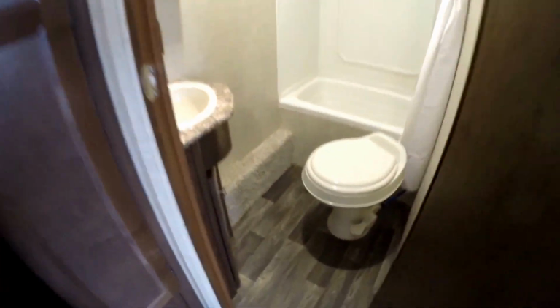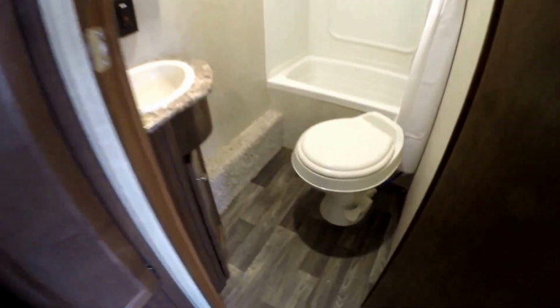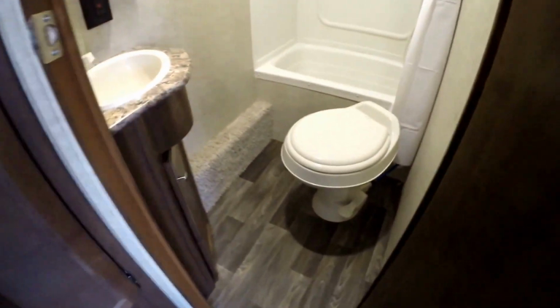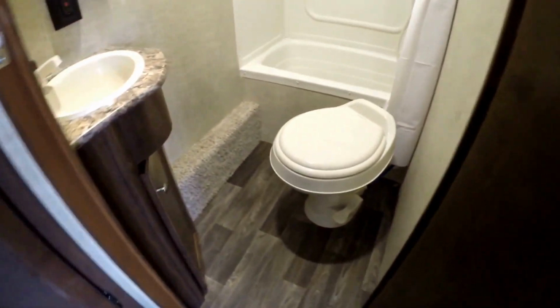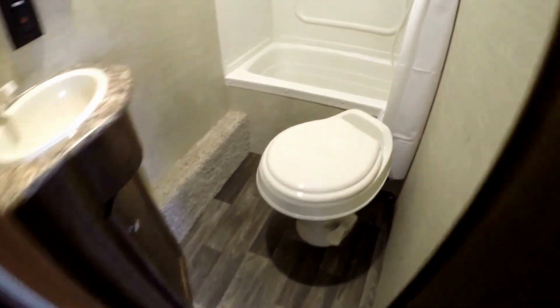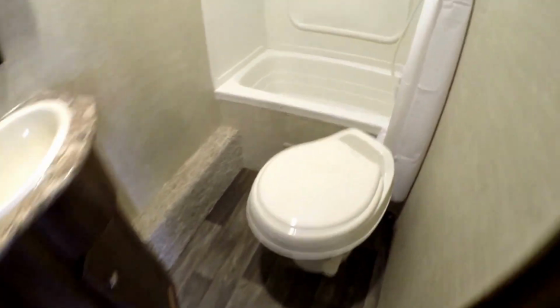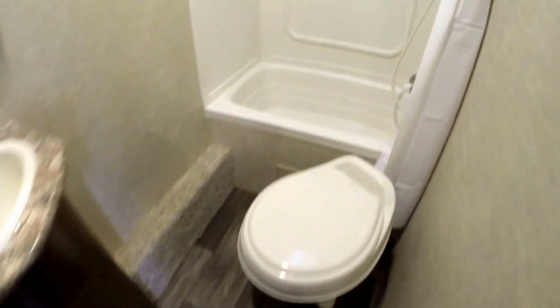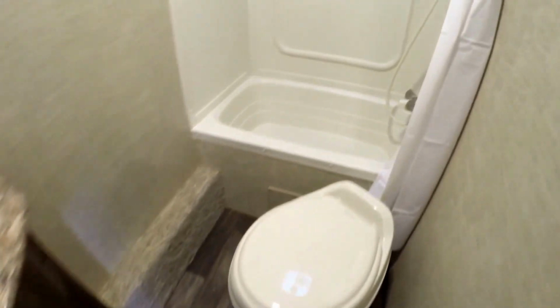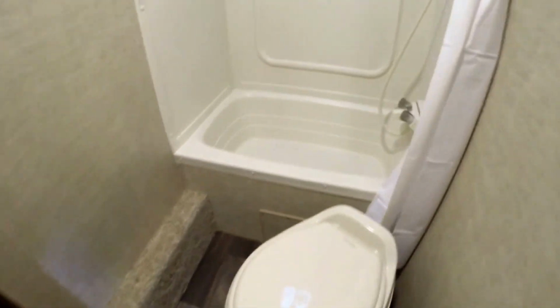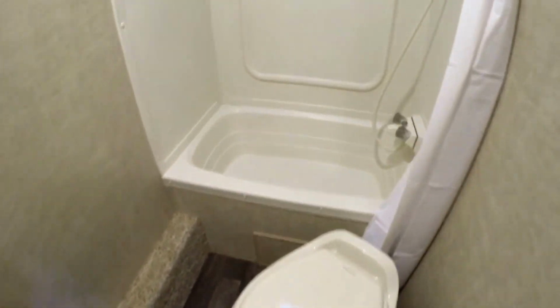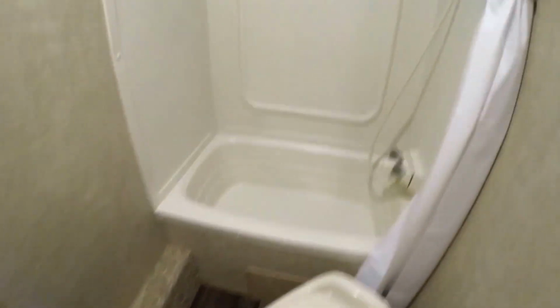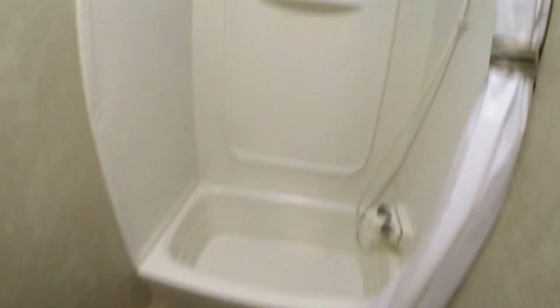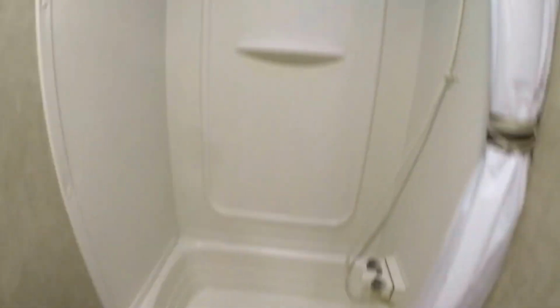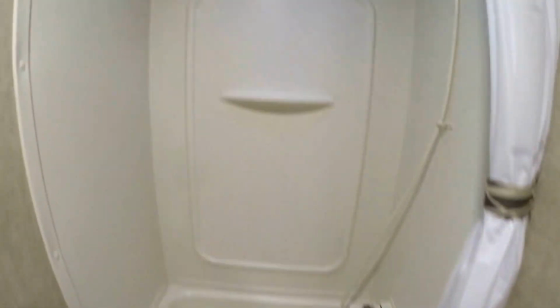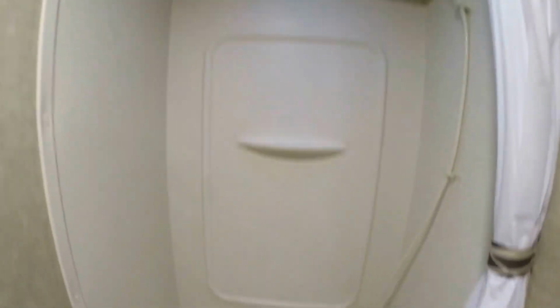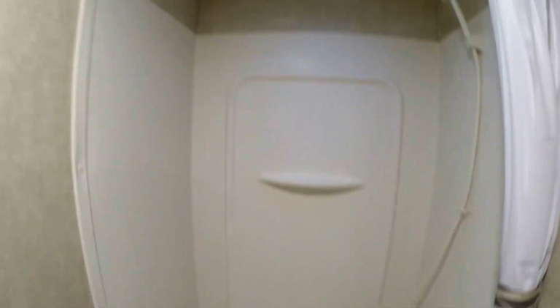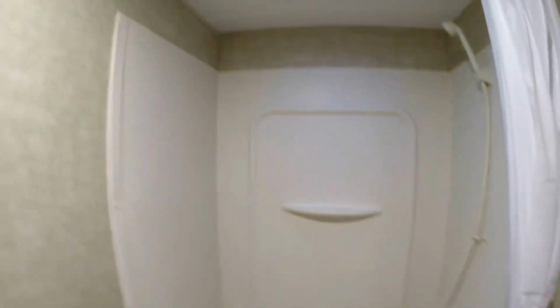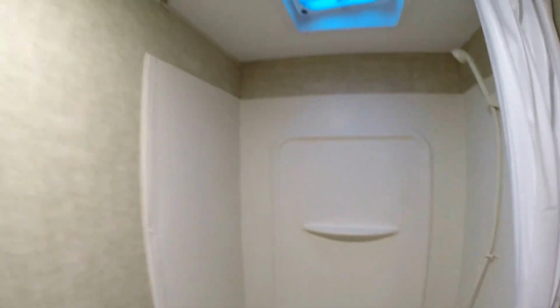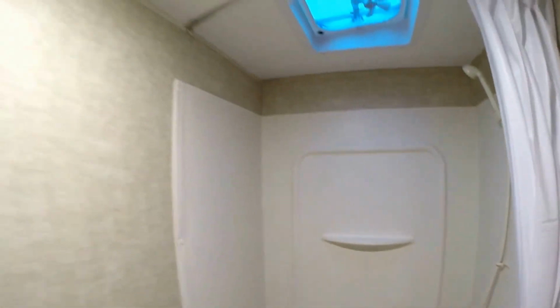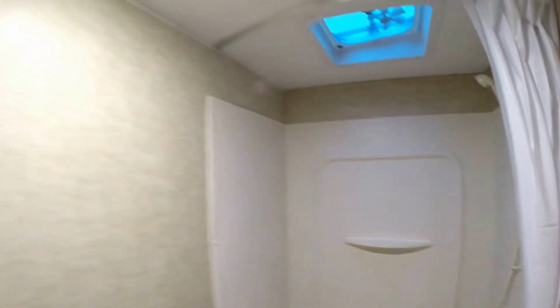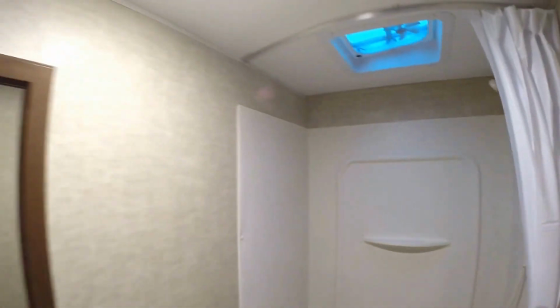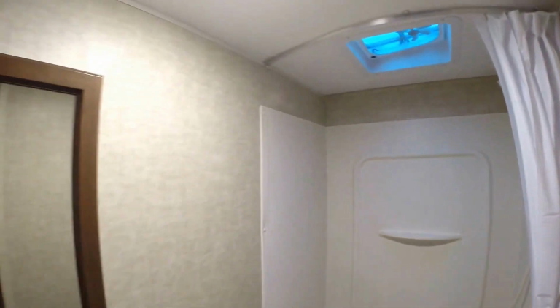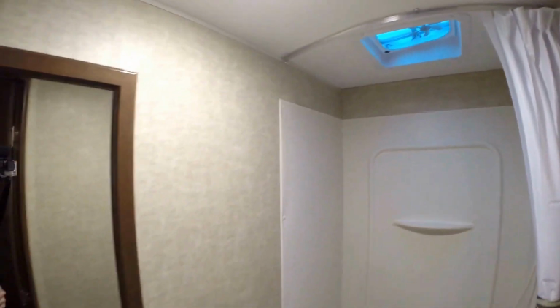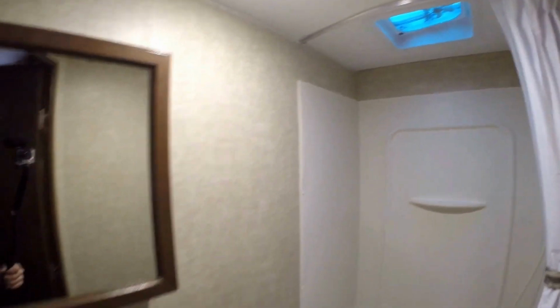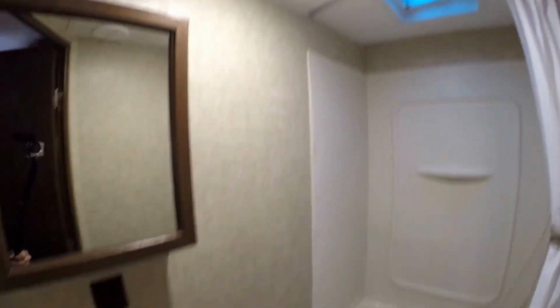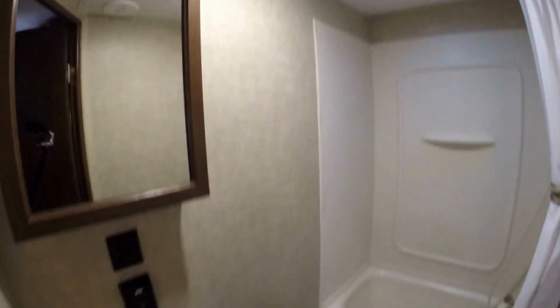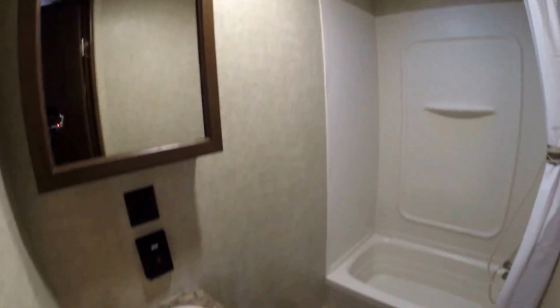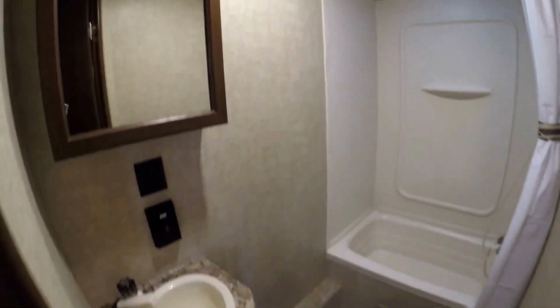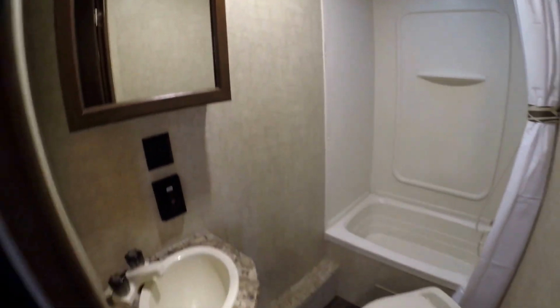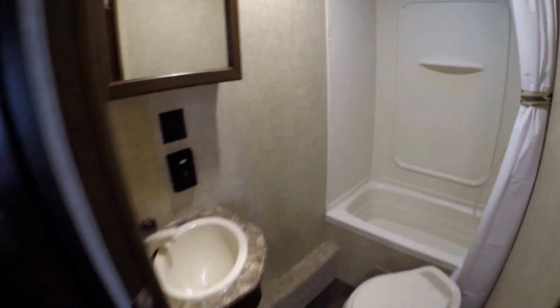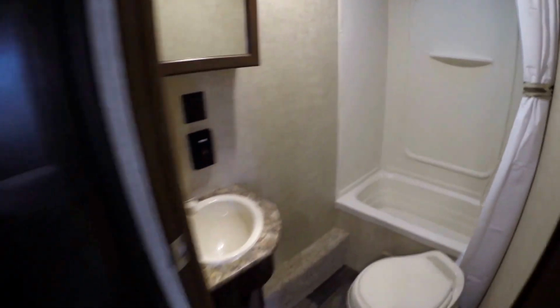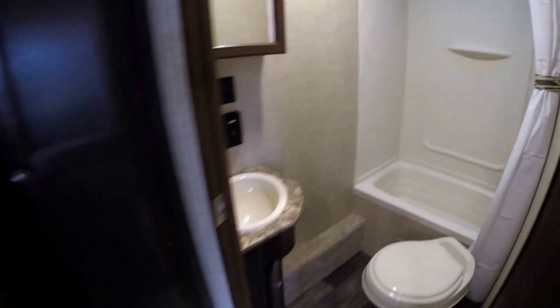Then we've got our toilet, our tub for the kids, shower for the adults, our medicine cabinet, and our sink right here.